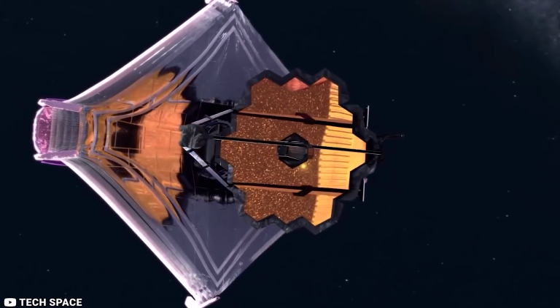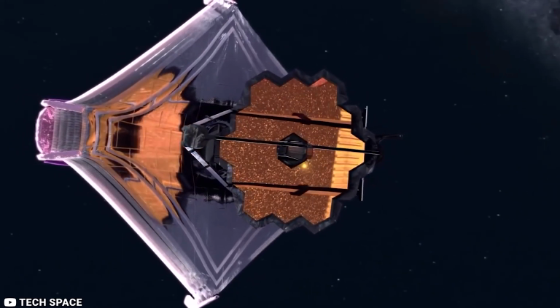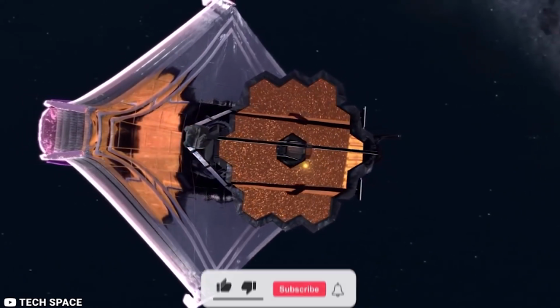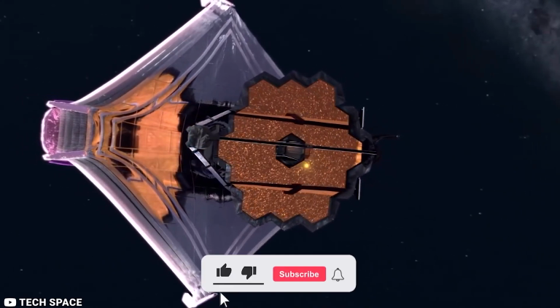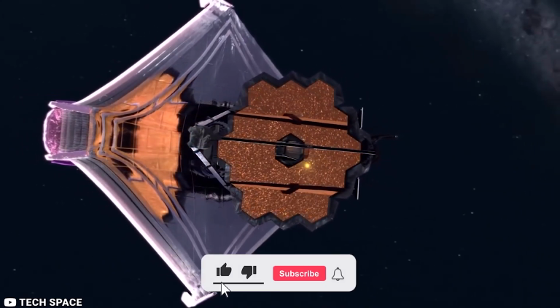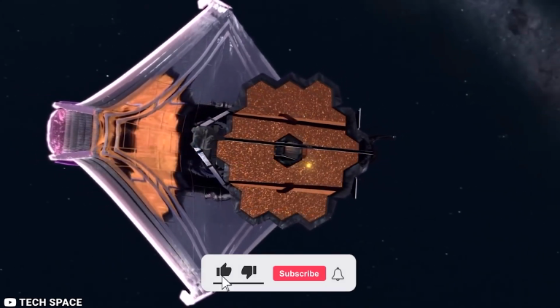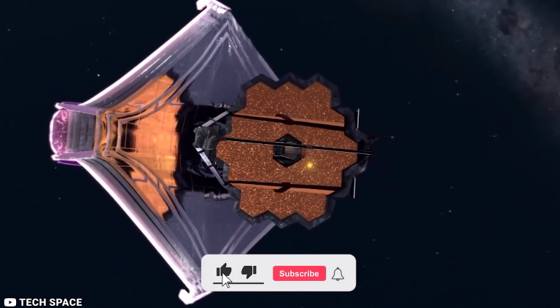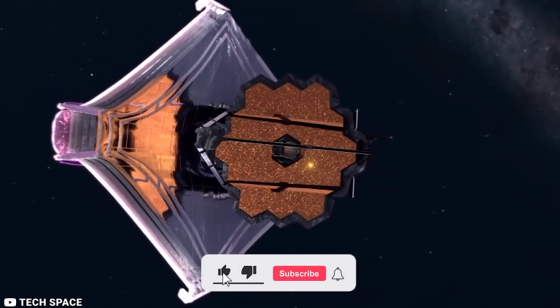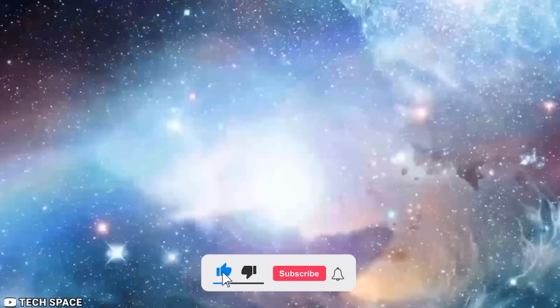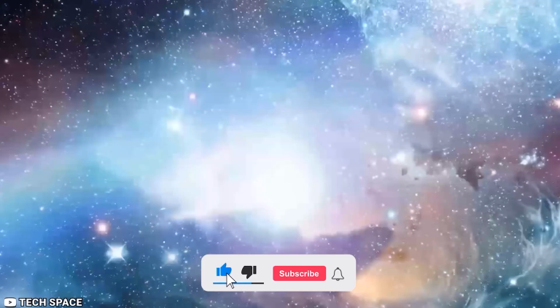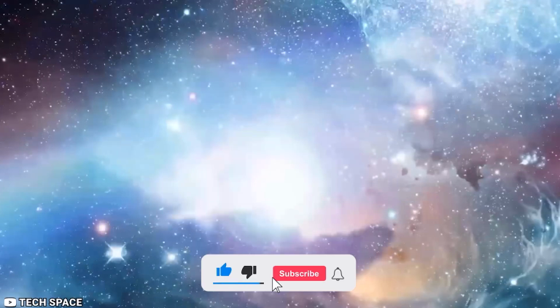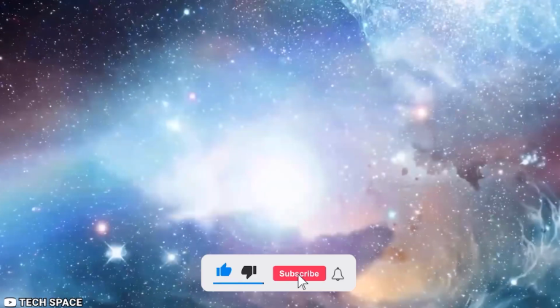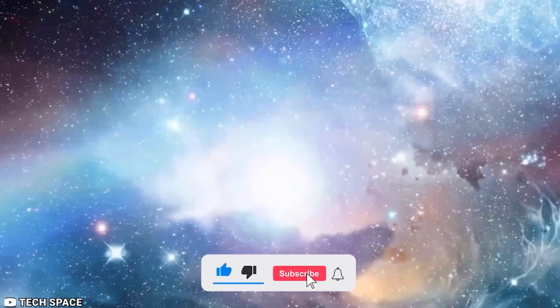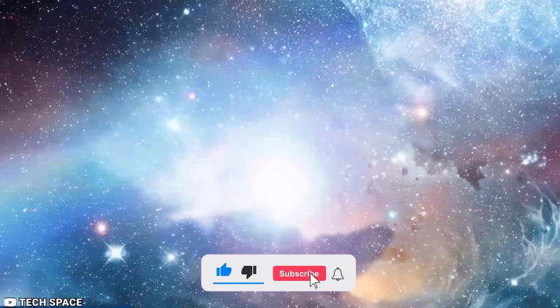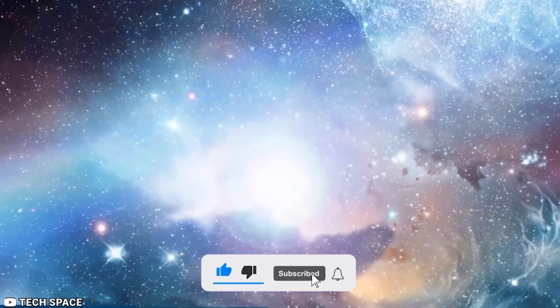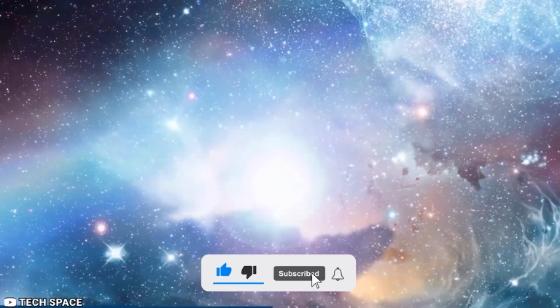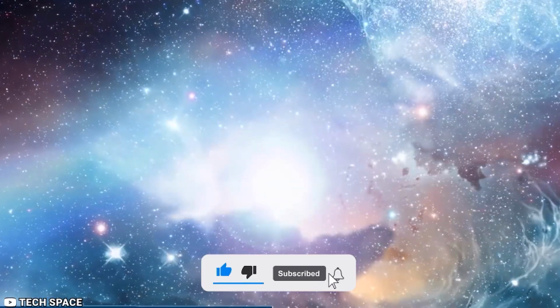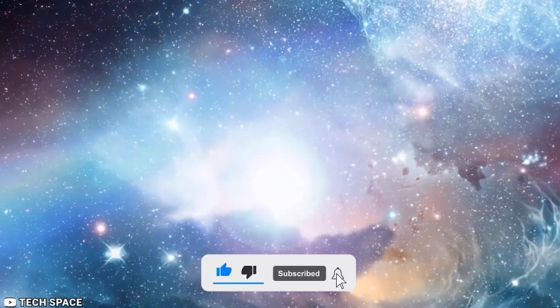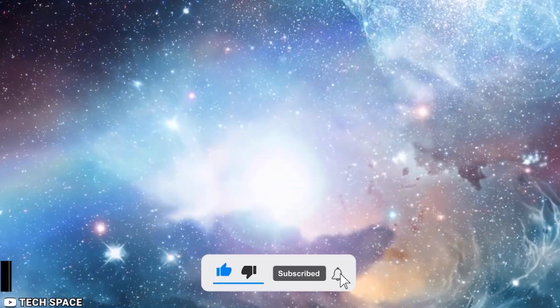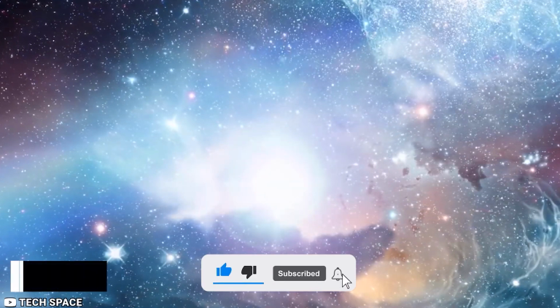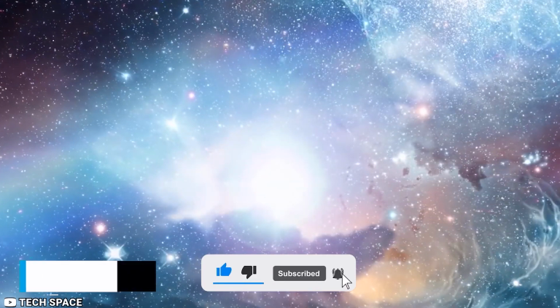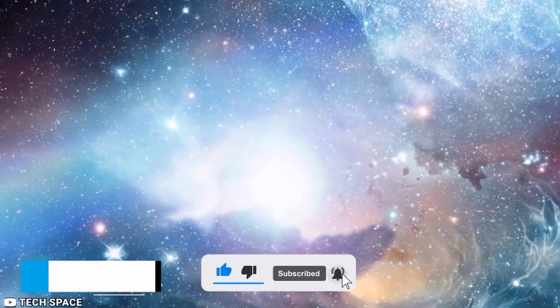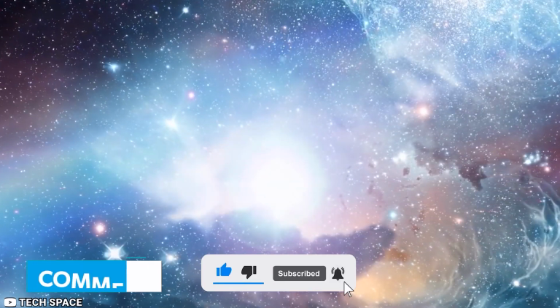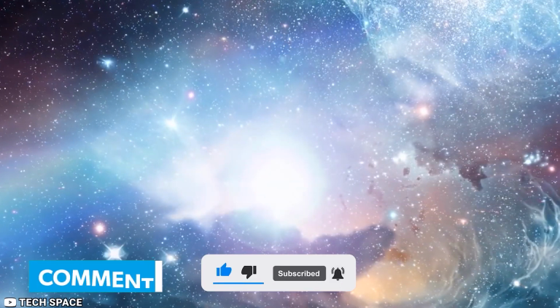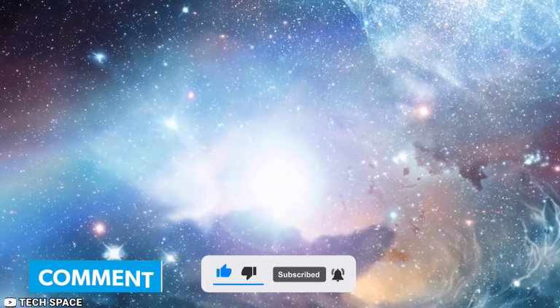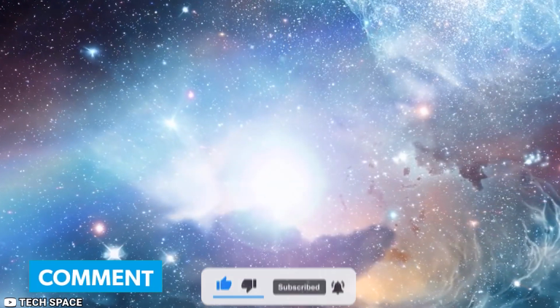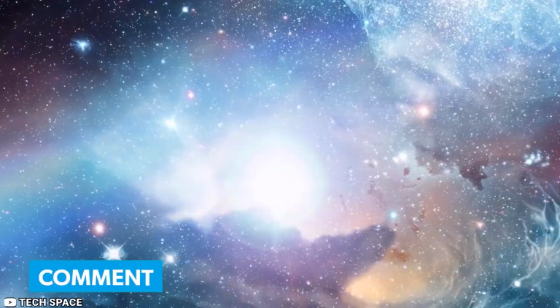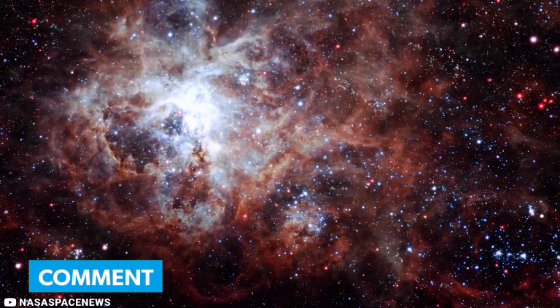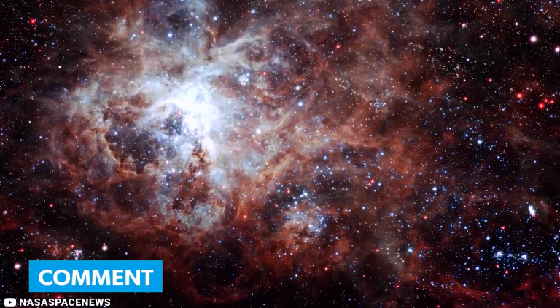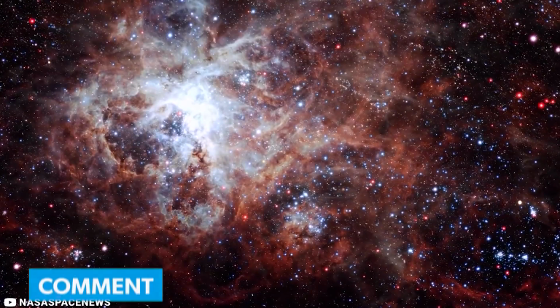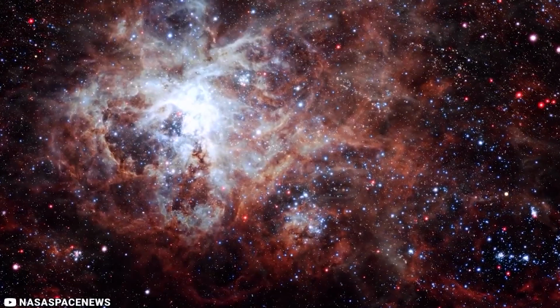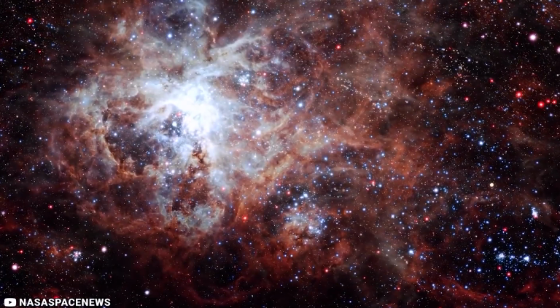We hope you enjoyed today's video. Don't forget to like, subscribe, and leave a comment below. Thanks for tuning in.